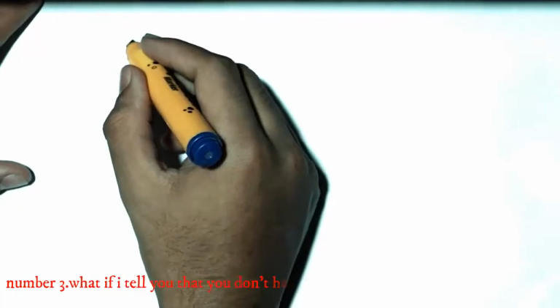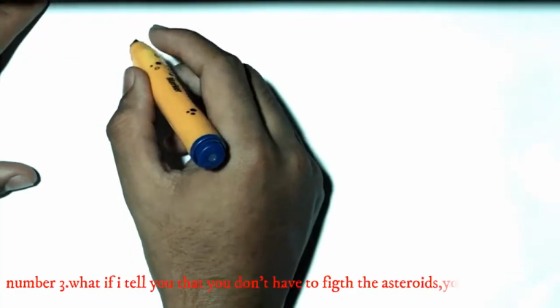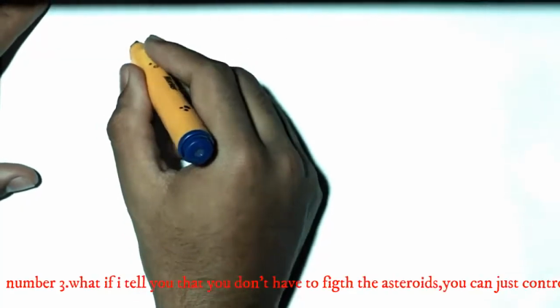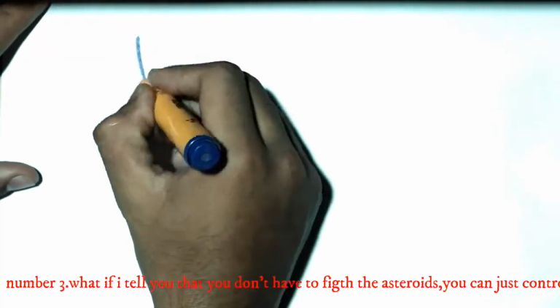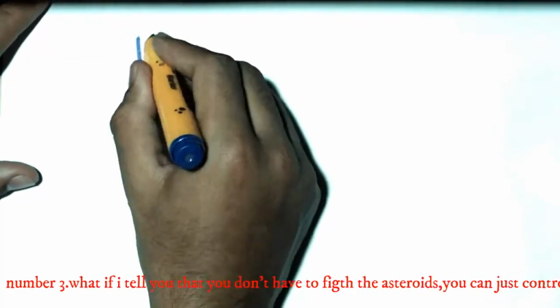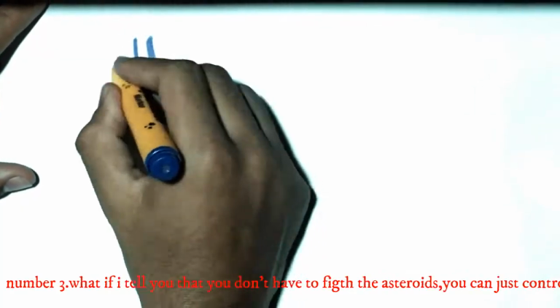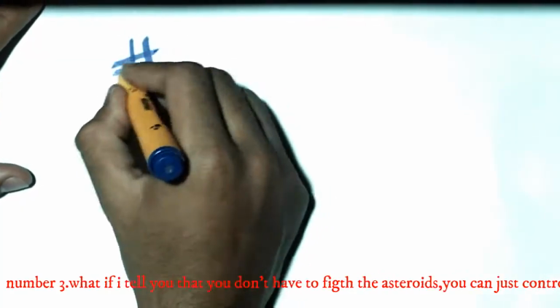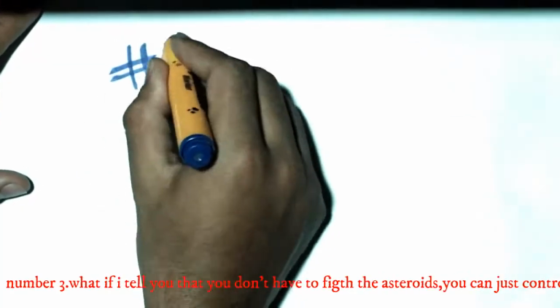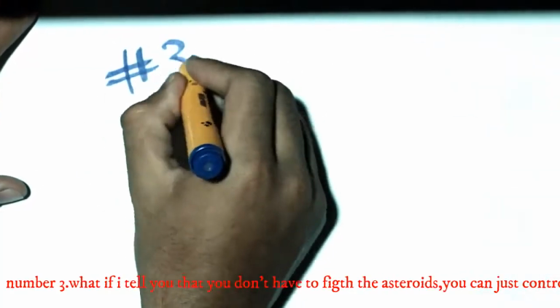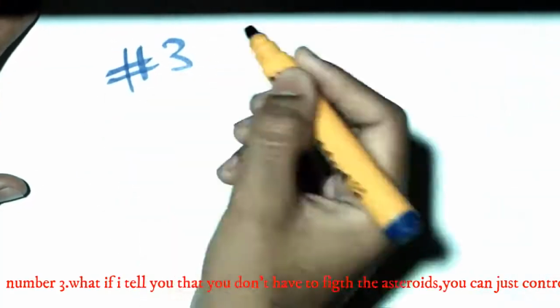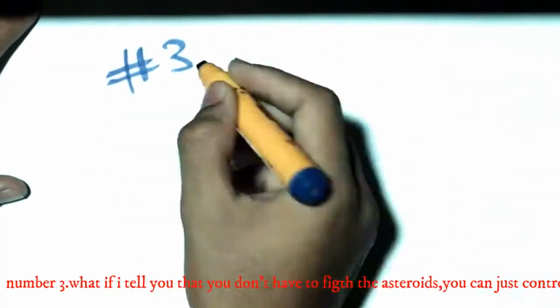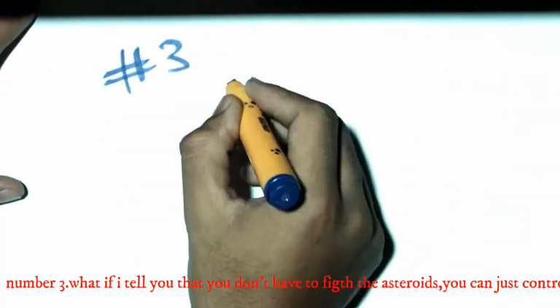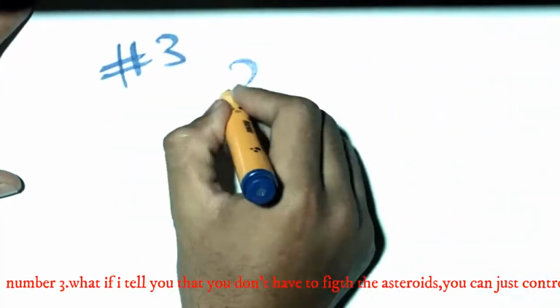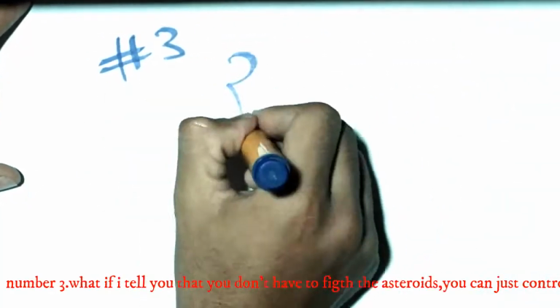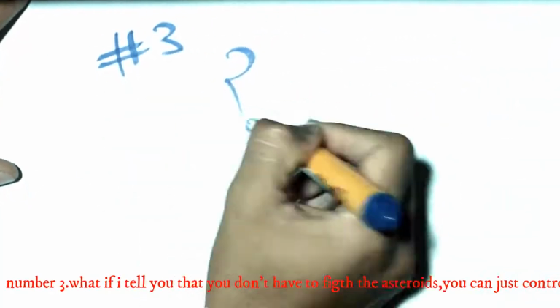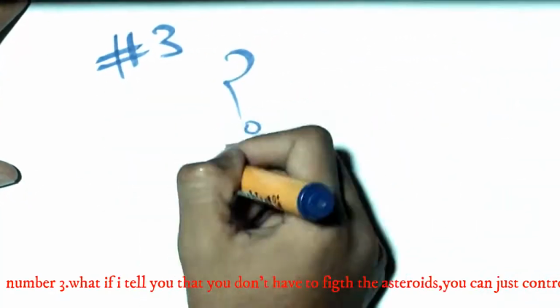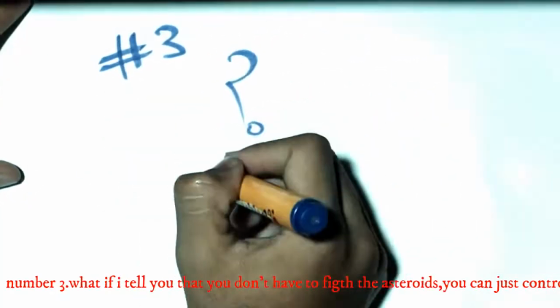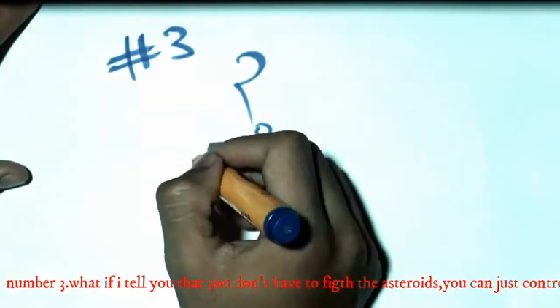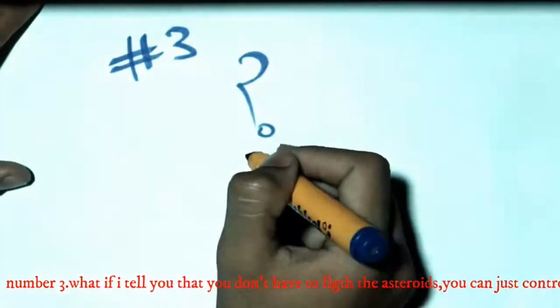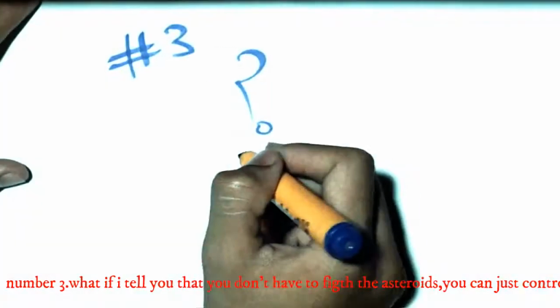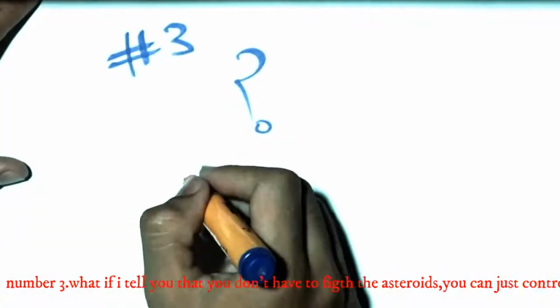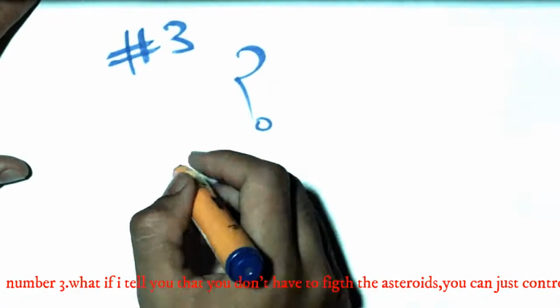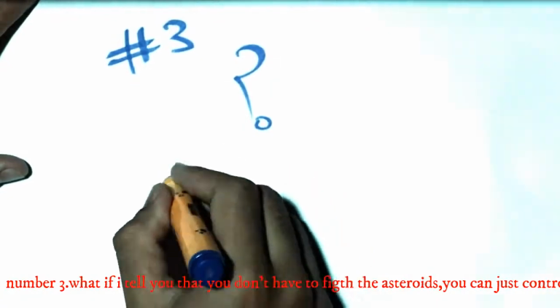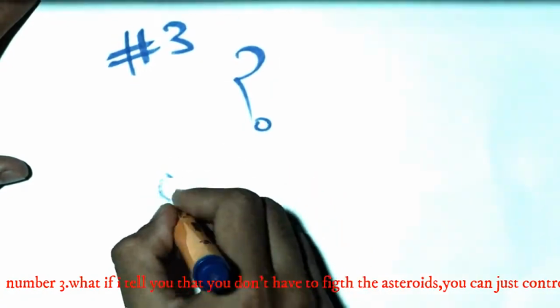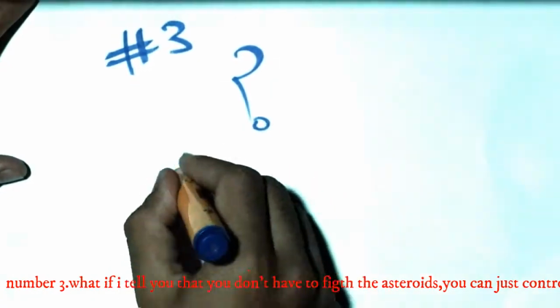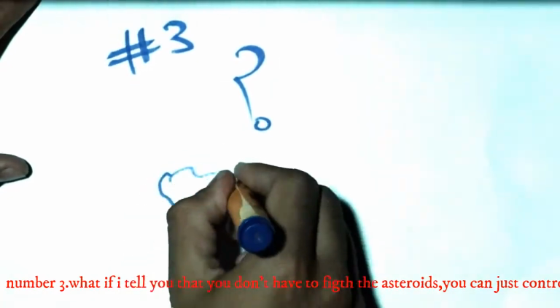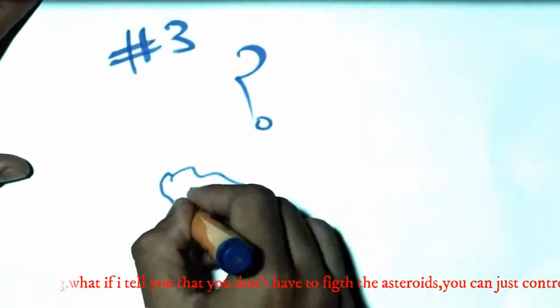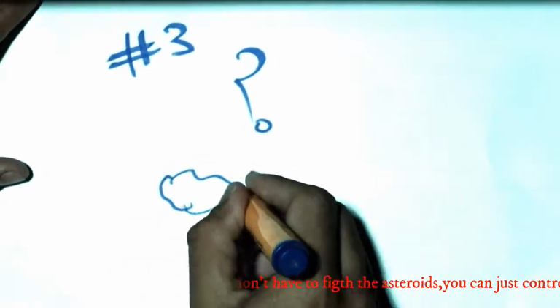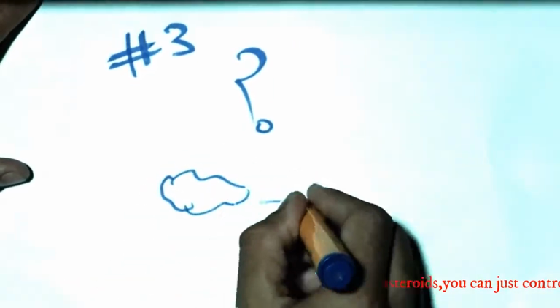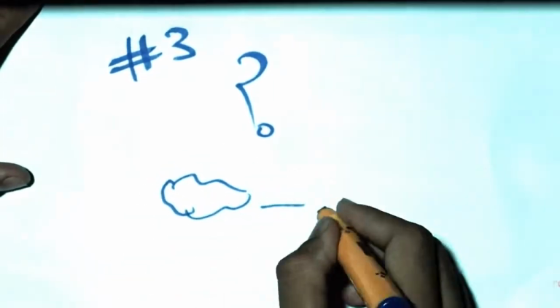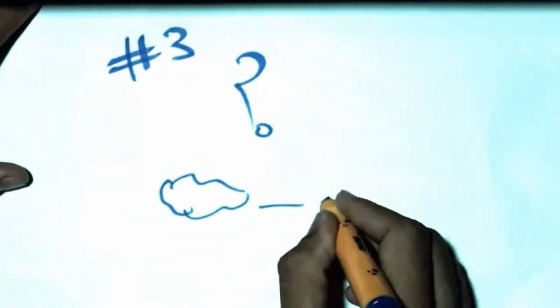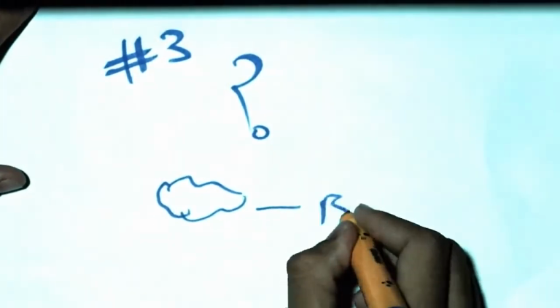Number 3: What if I tell you that you don't have to fight the asteroid? You can just control it.